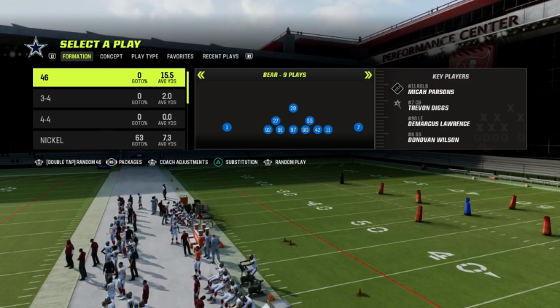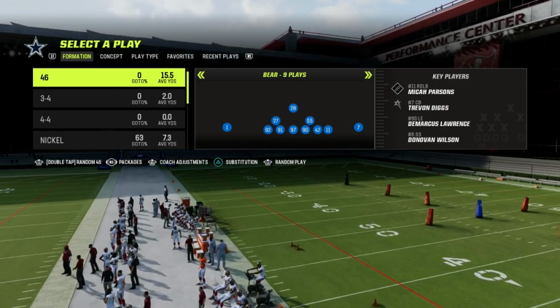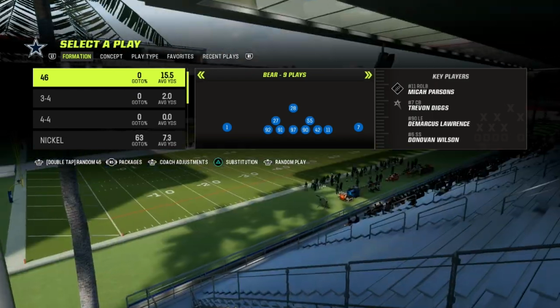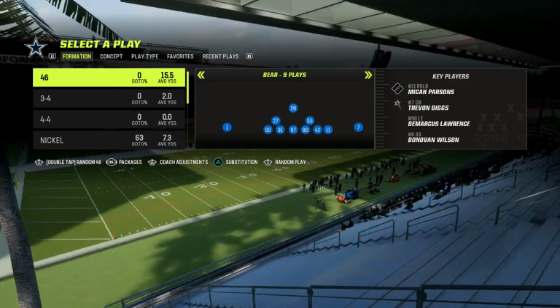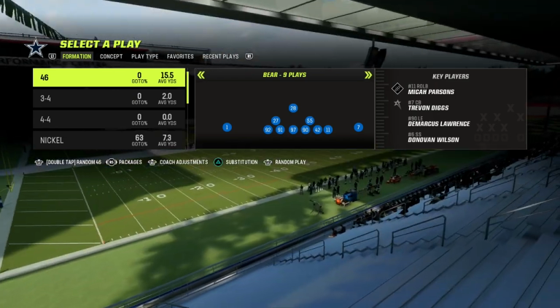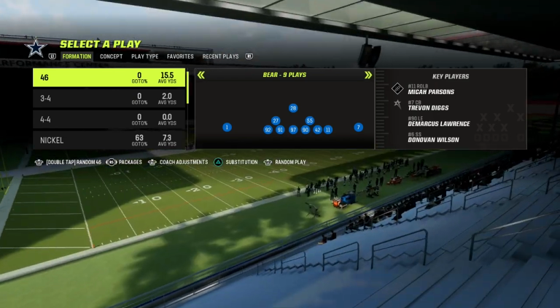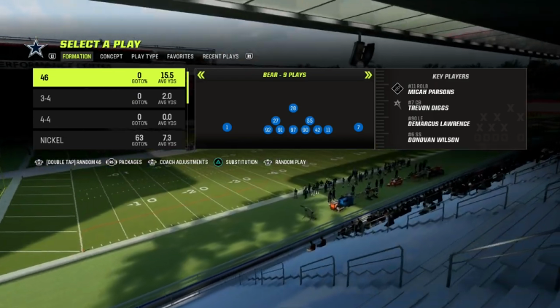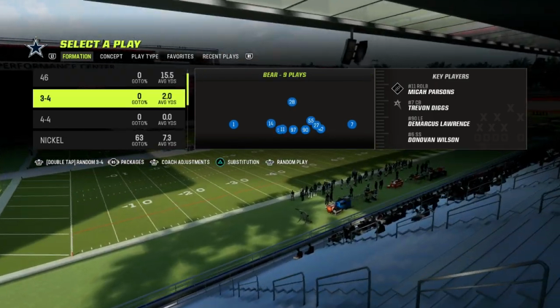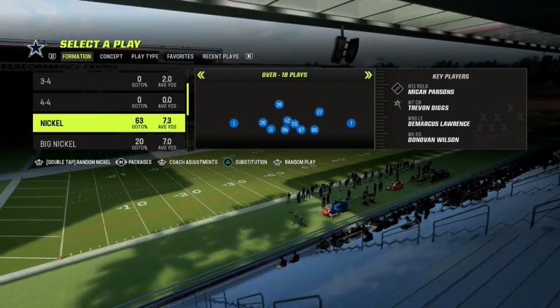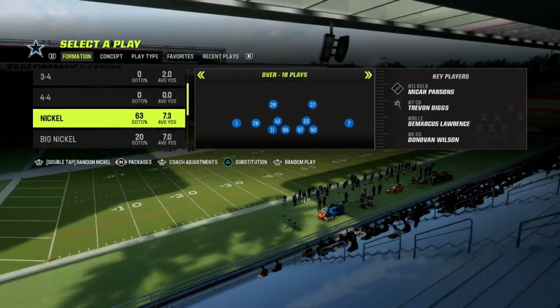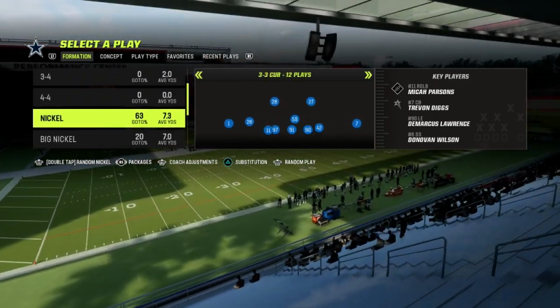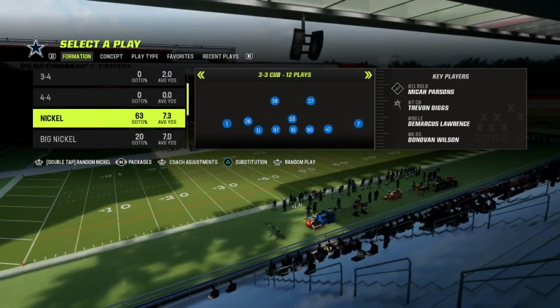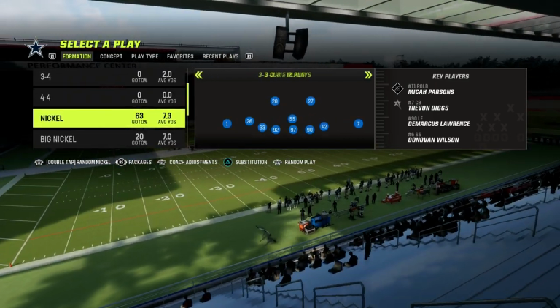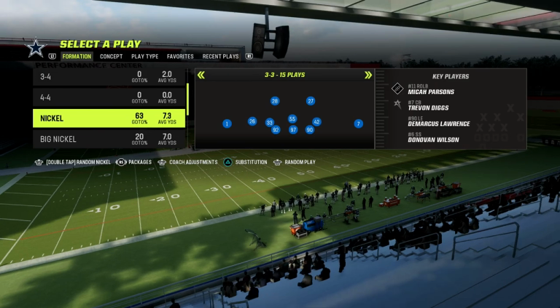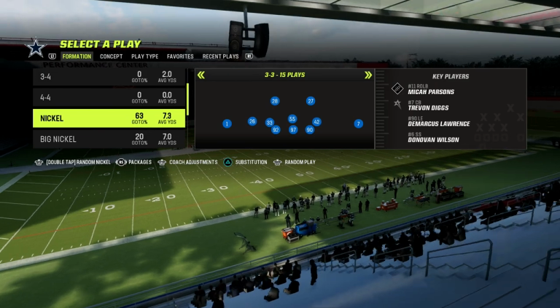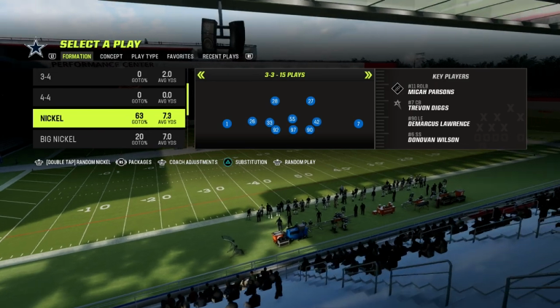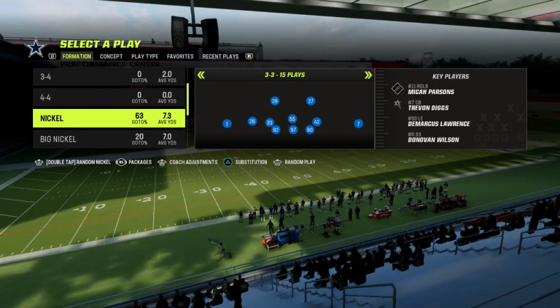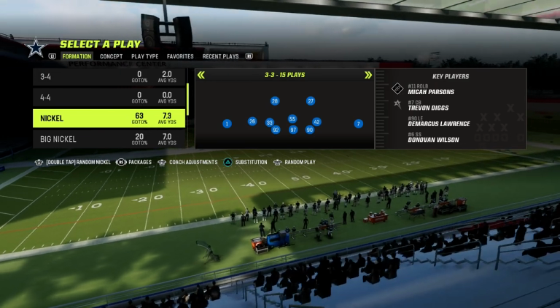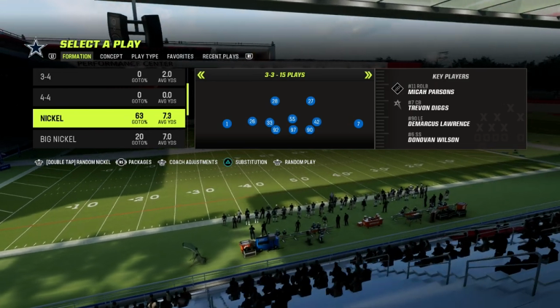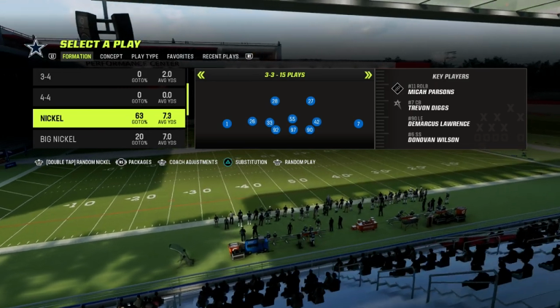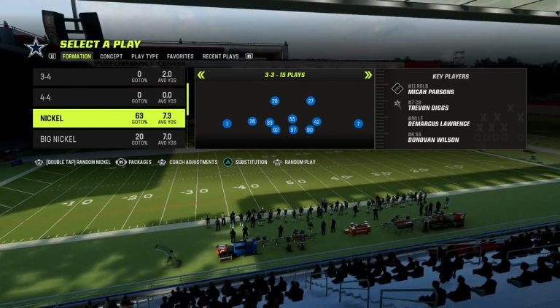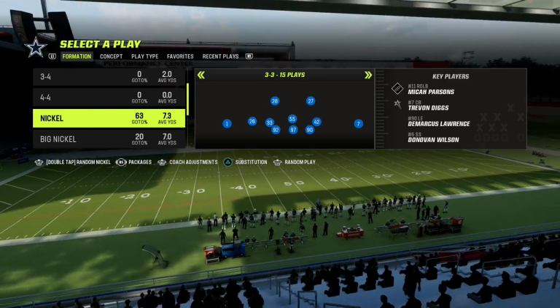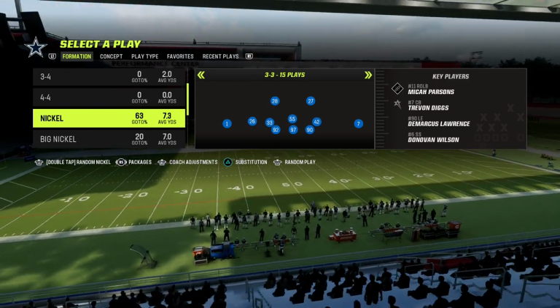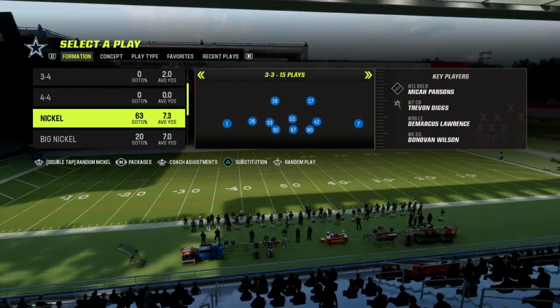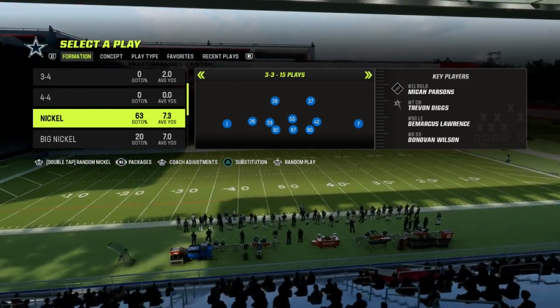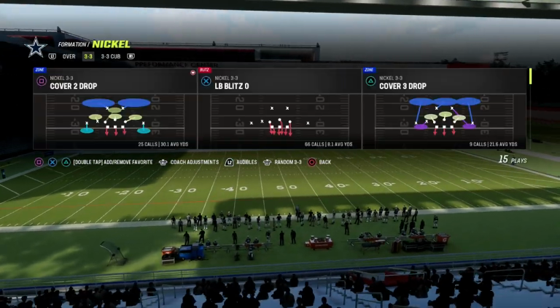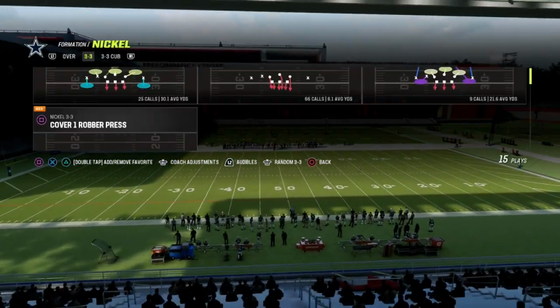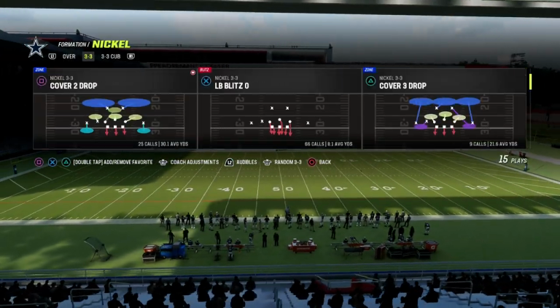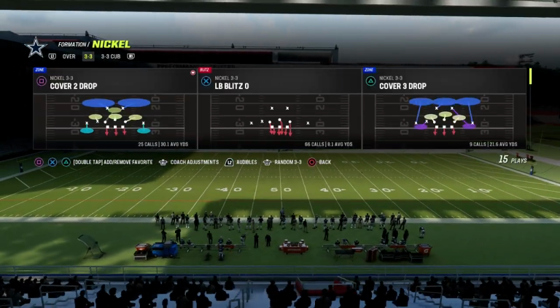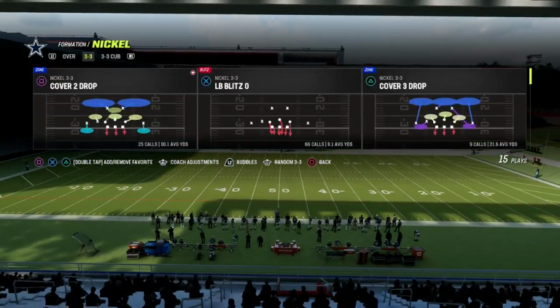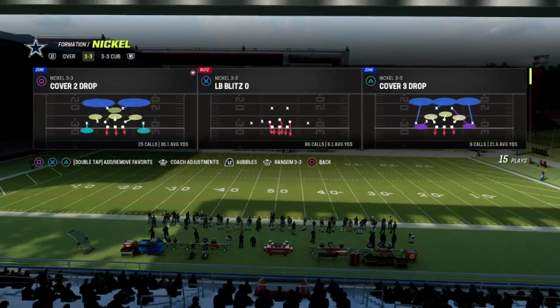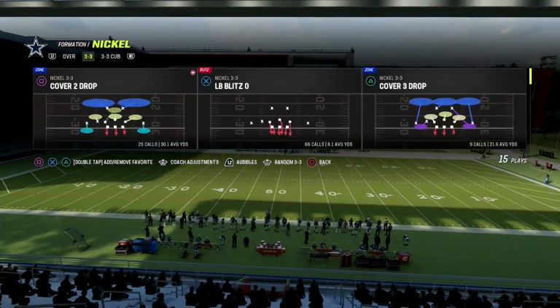We're actually going to be updating the ebook as well post-patch with some new really cool stuff out of the formation. We're in the 46 playbook, Nickel 33. The play is LB Blitz 0.